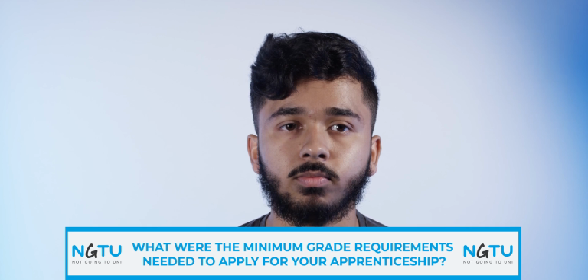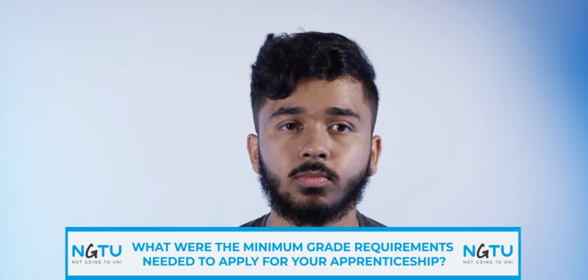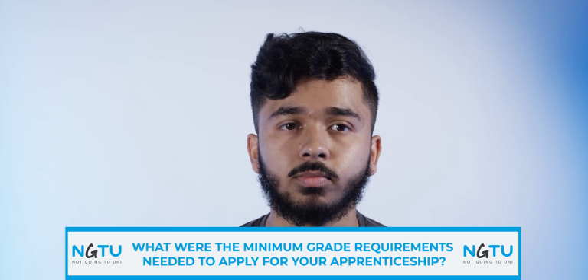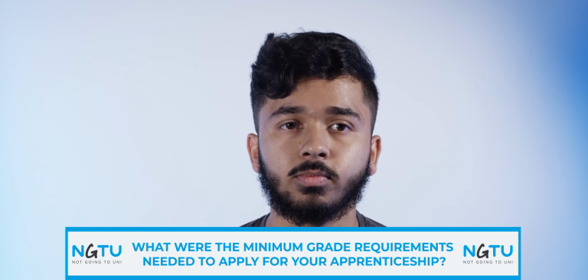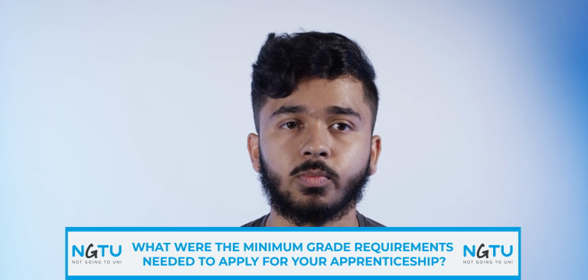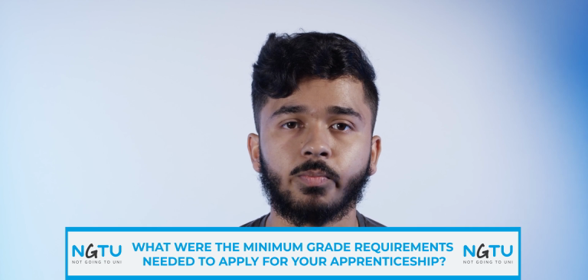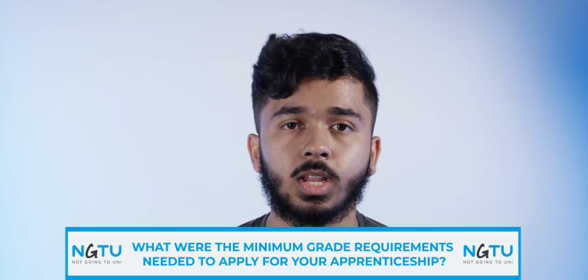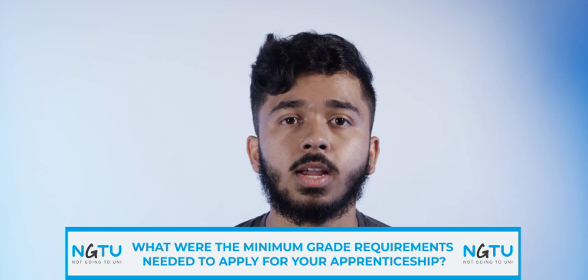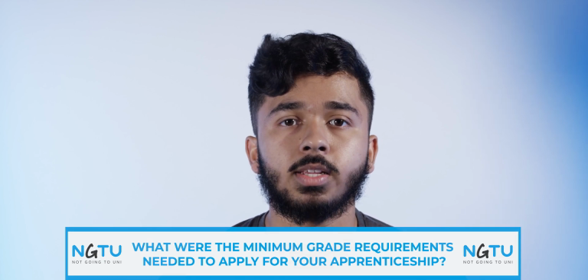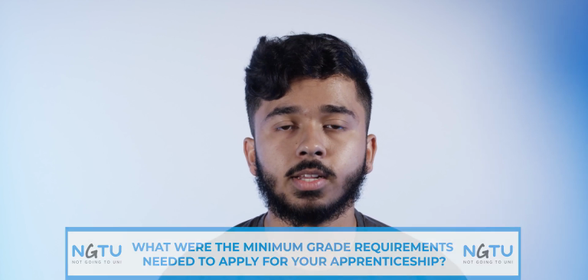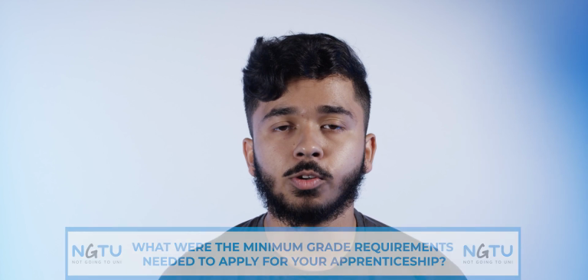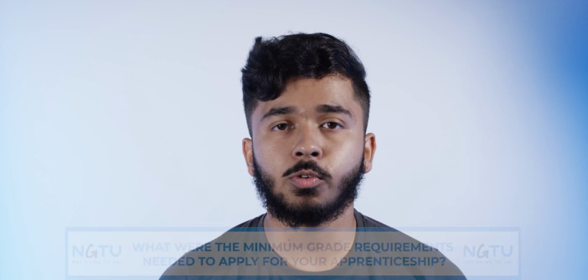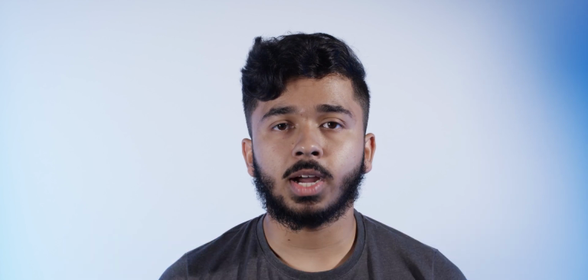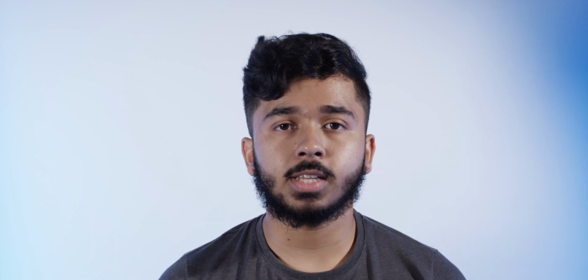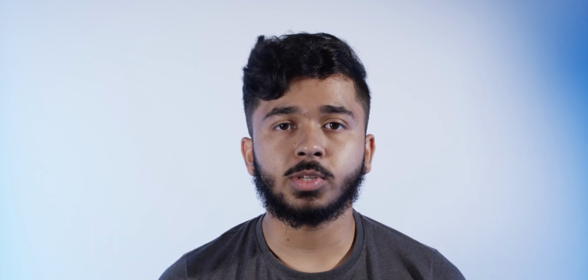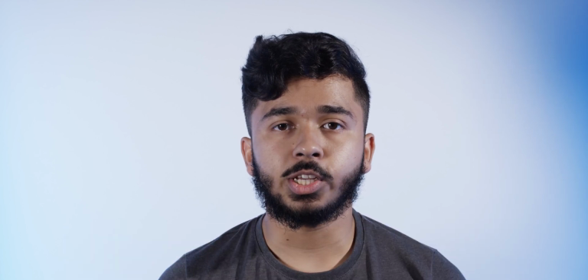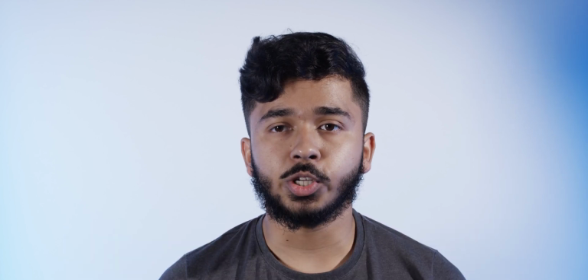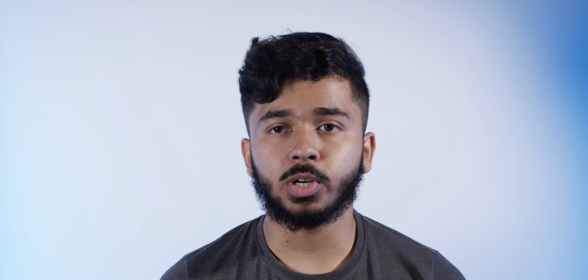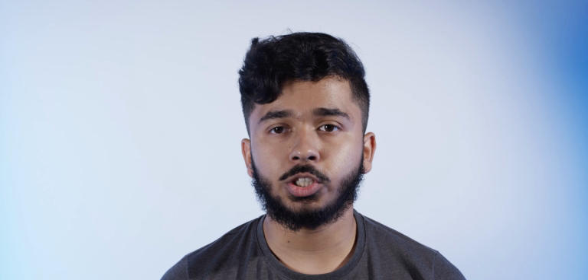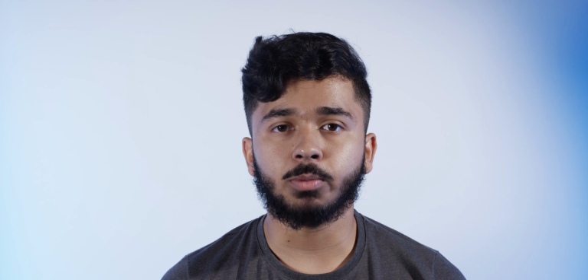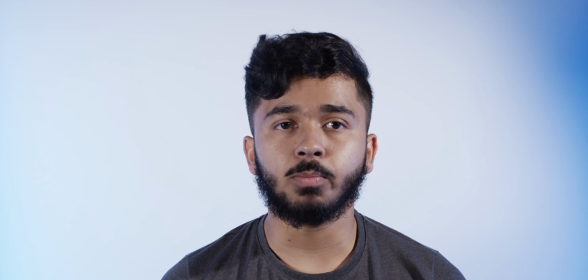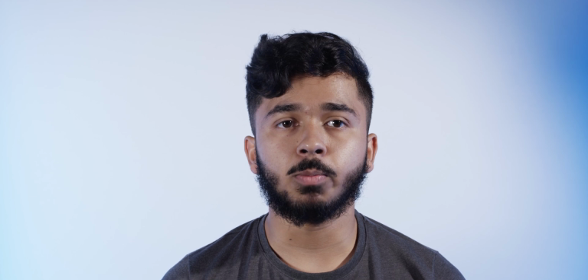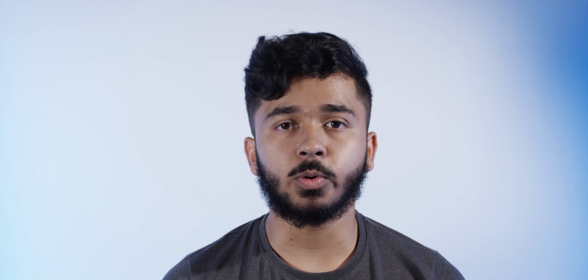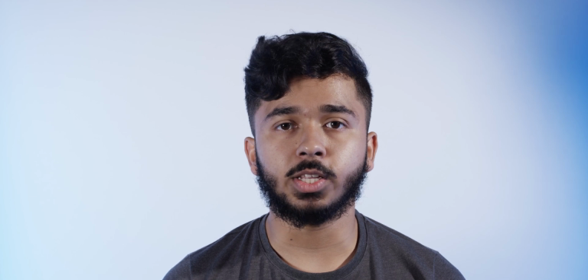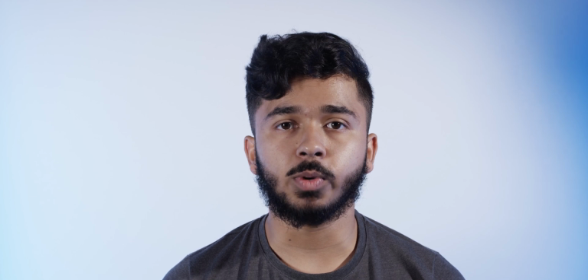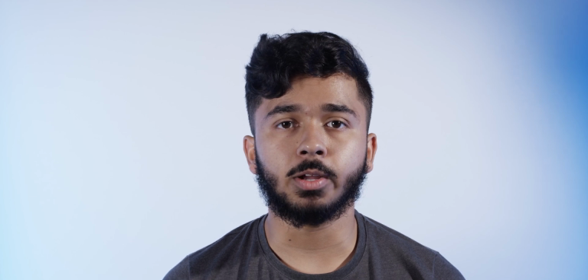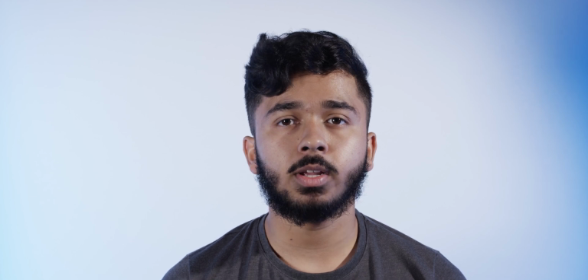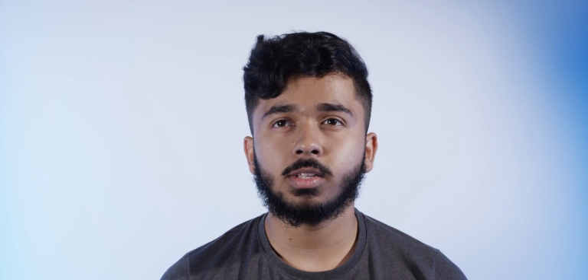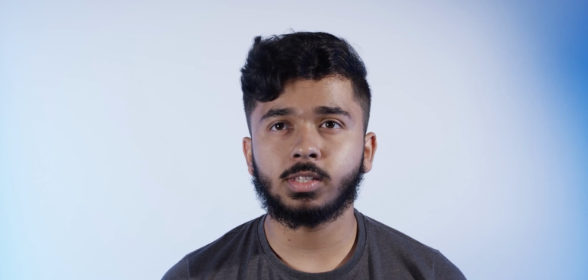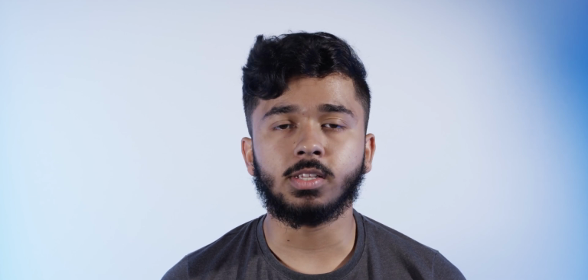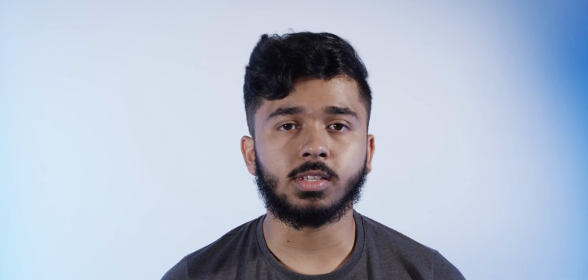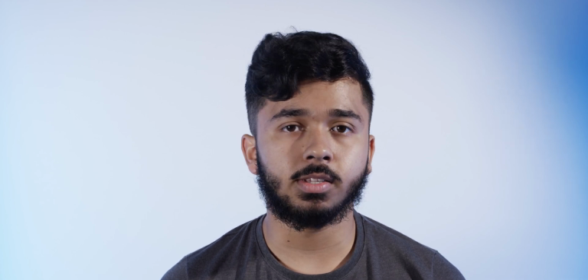What were the minimum grade requirements needed to apply for your apprenticeship? For my apprenticeship the minimum grades were CCC.